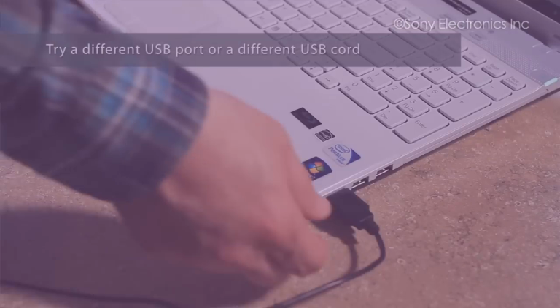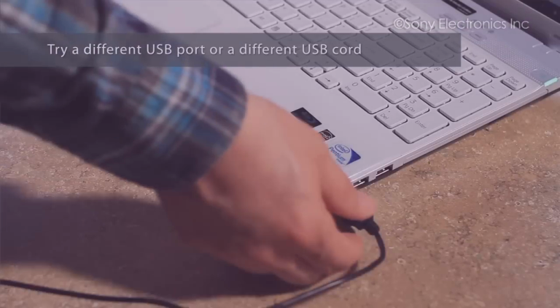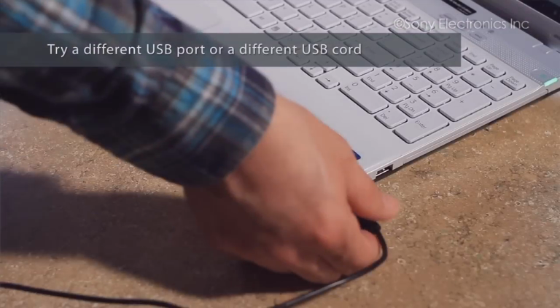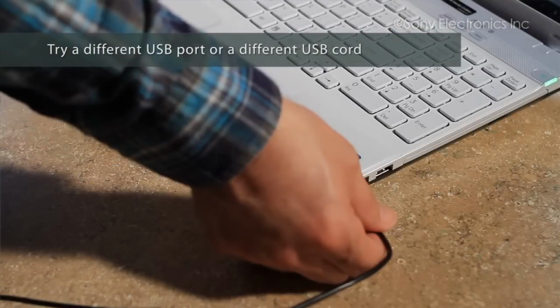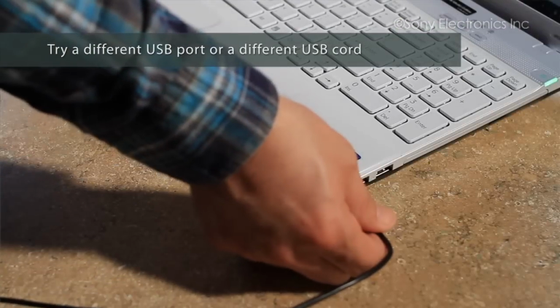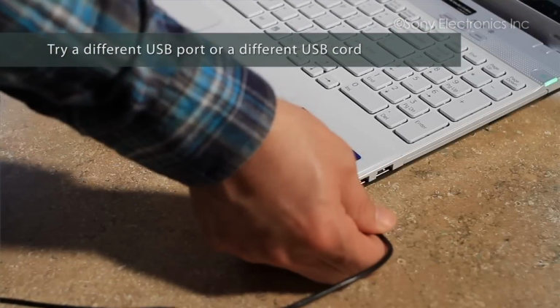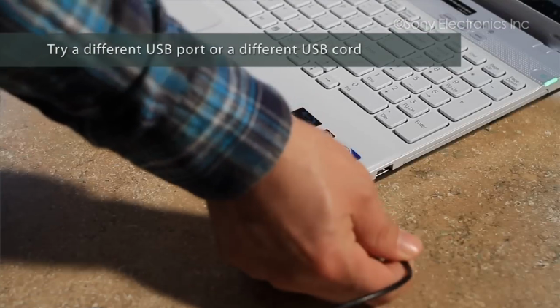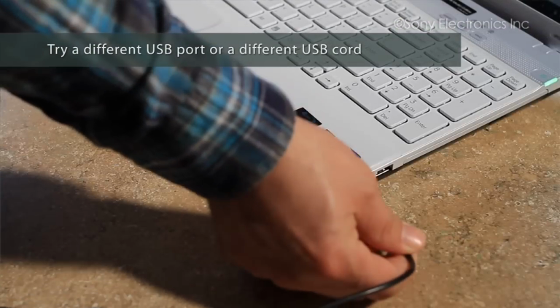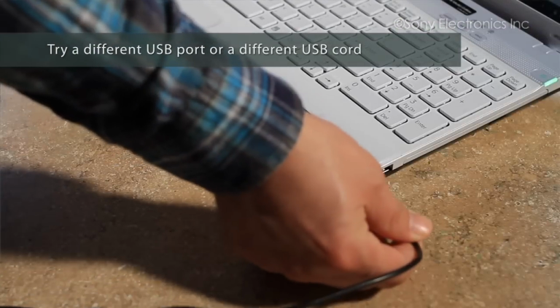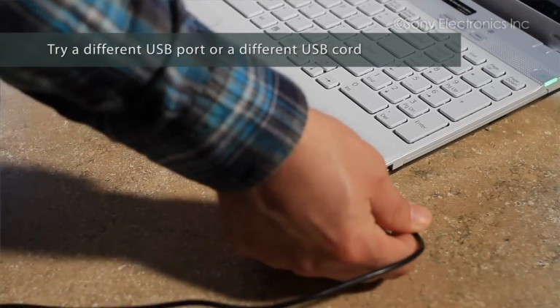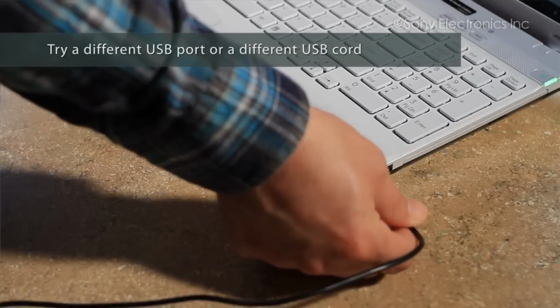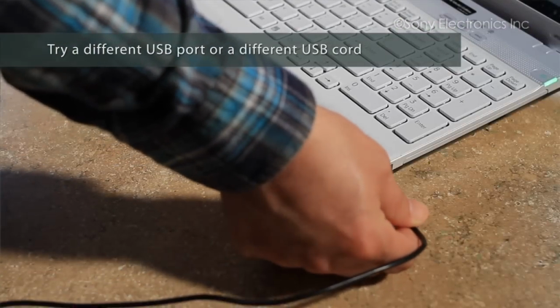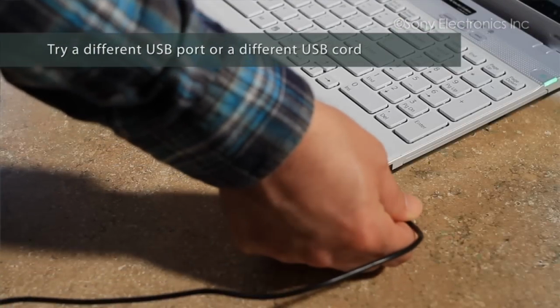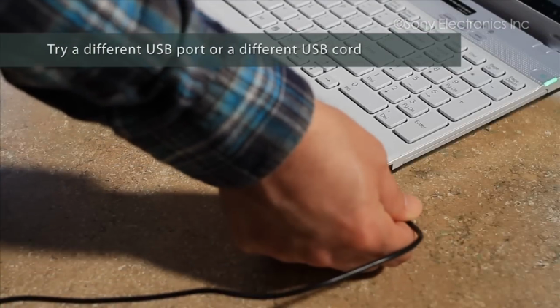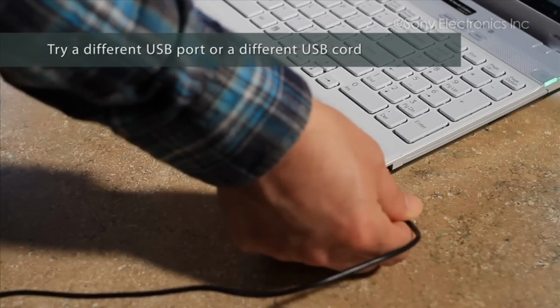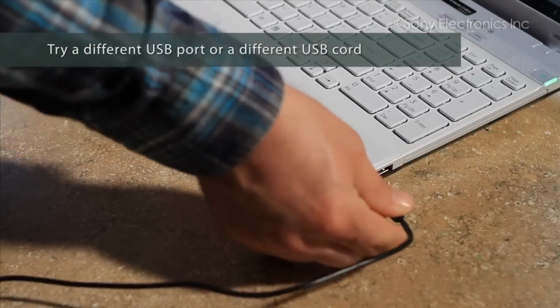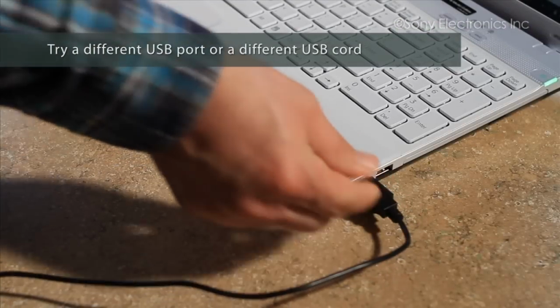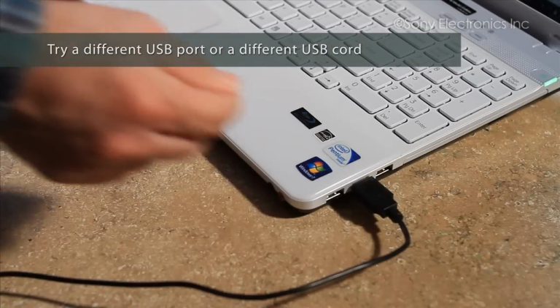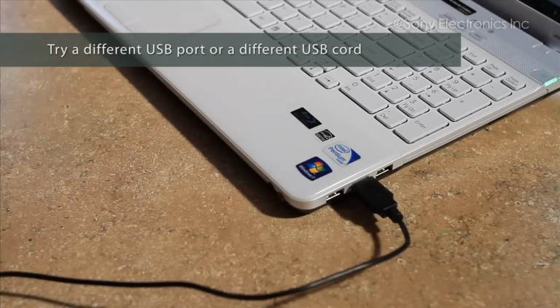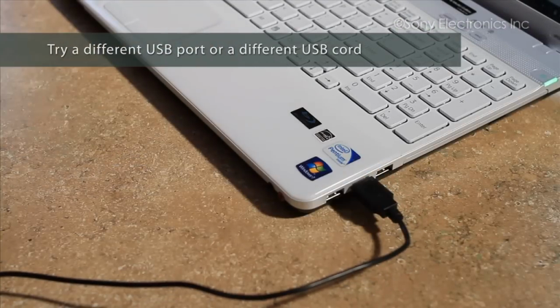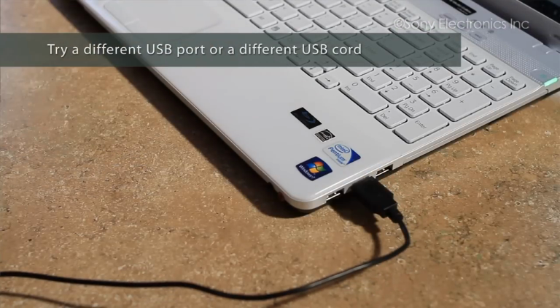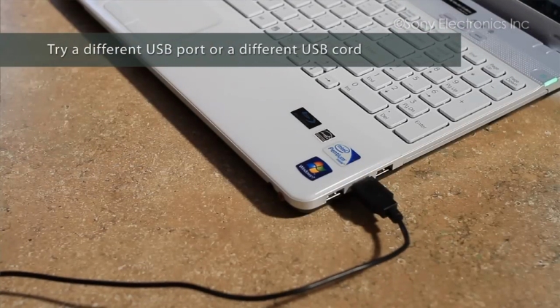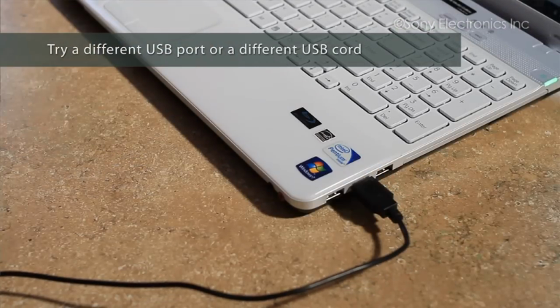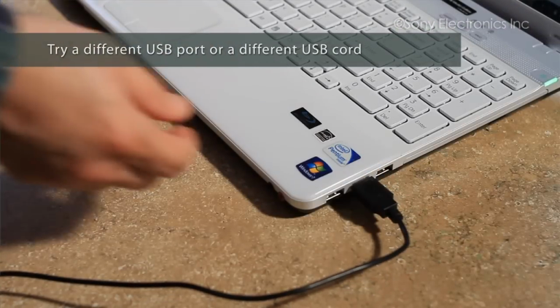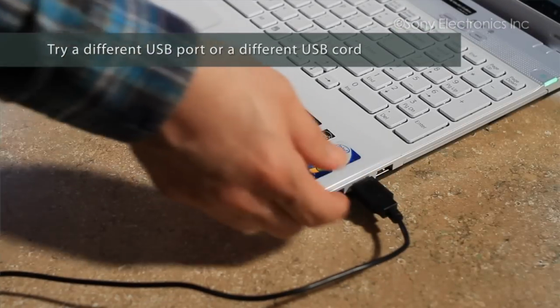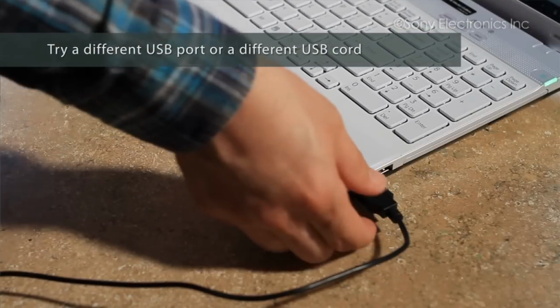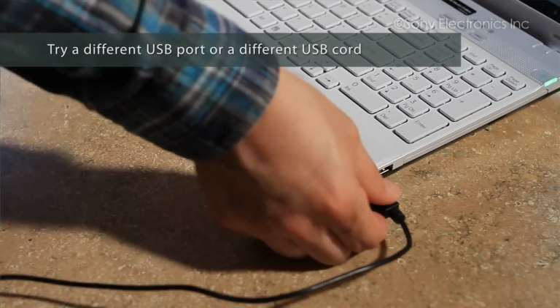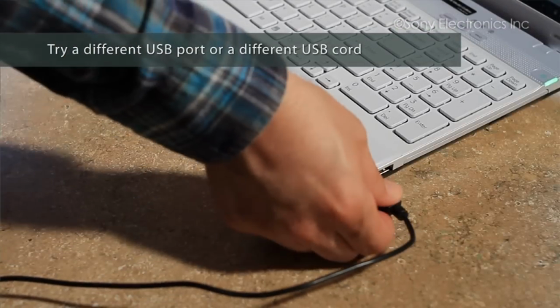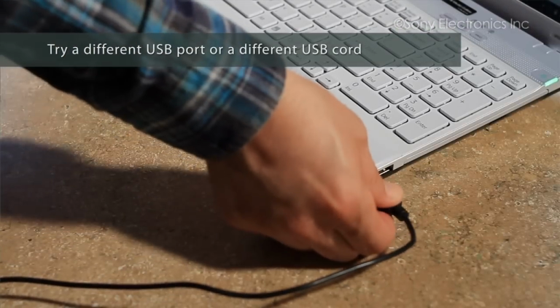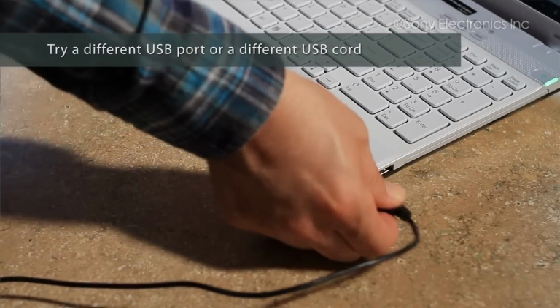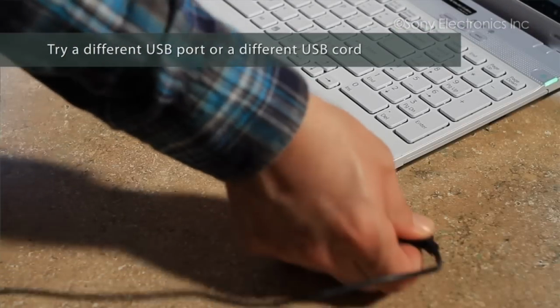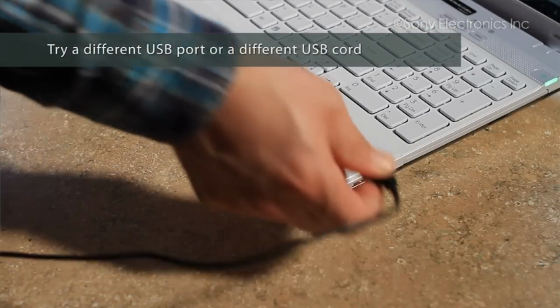Try a different USB port or try a different USB cord.